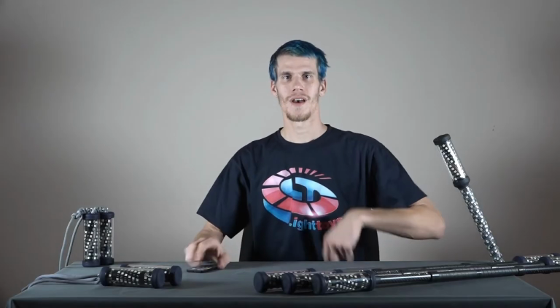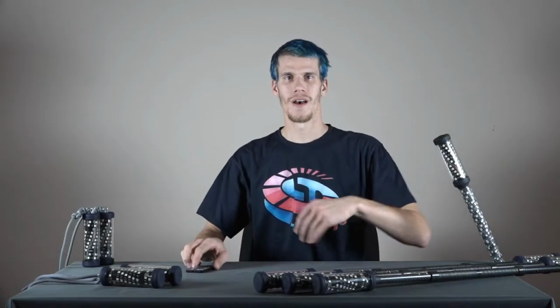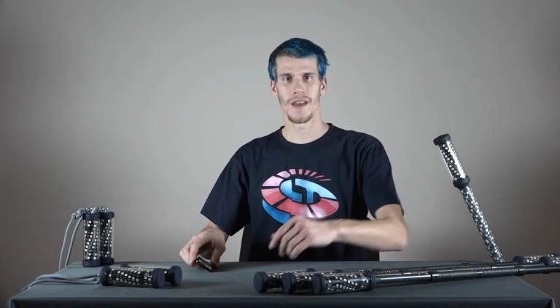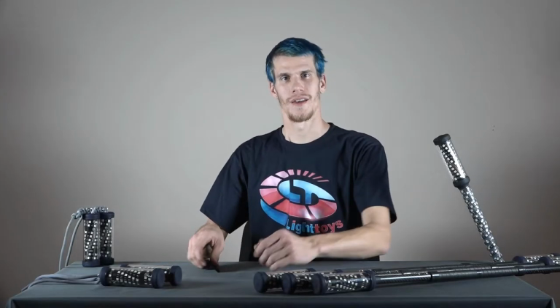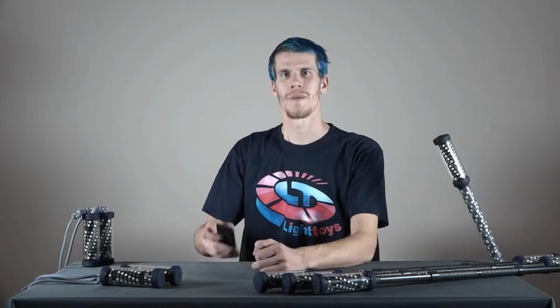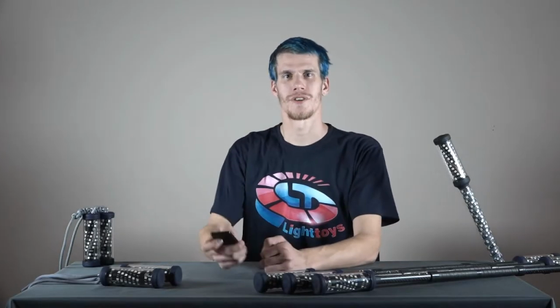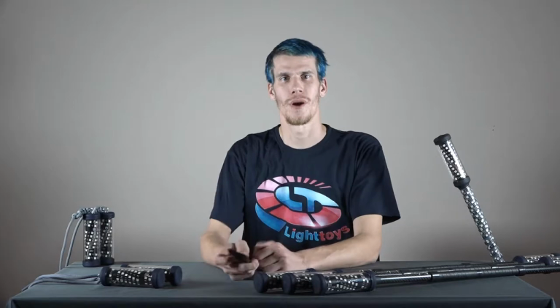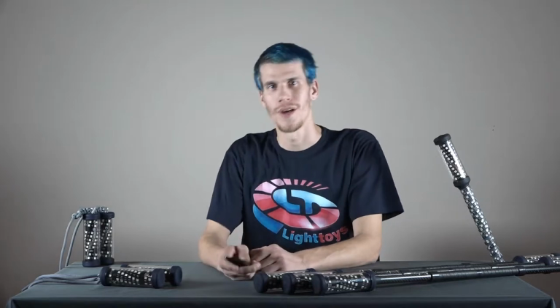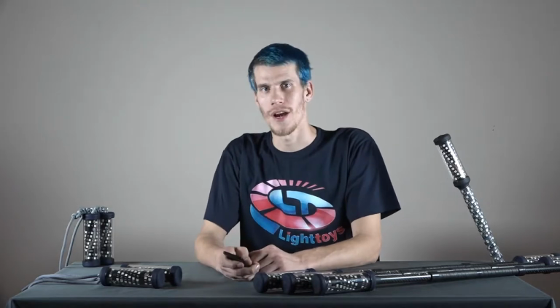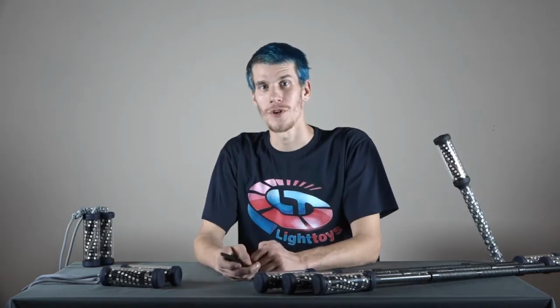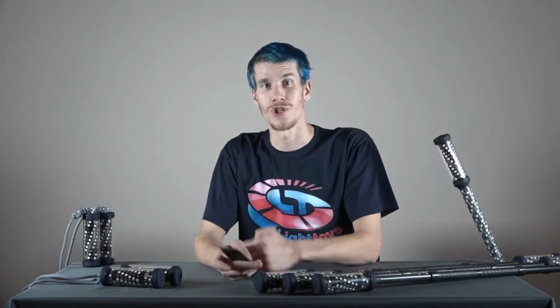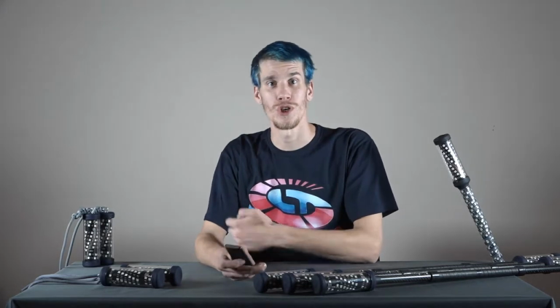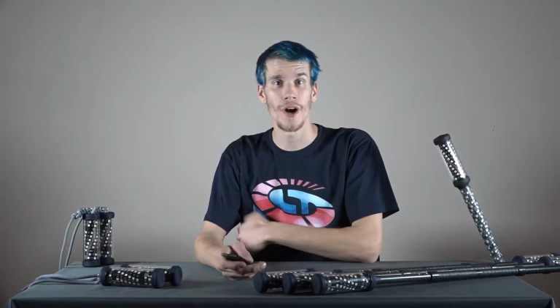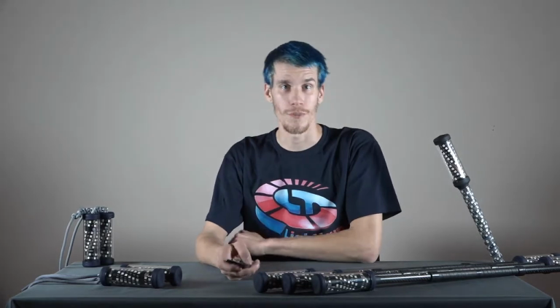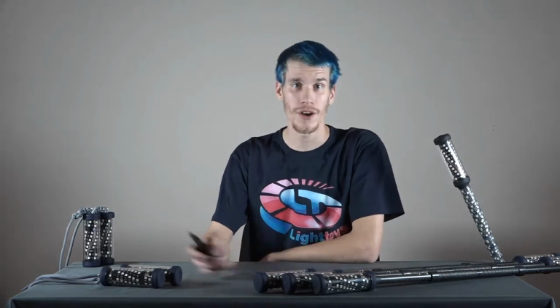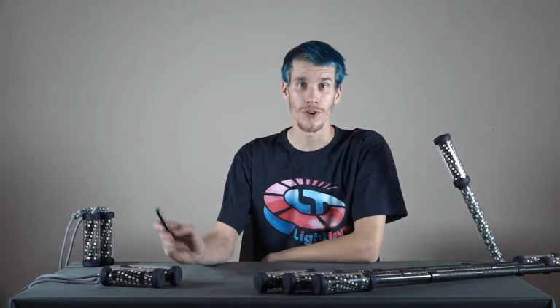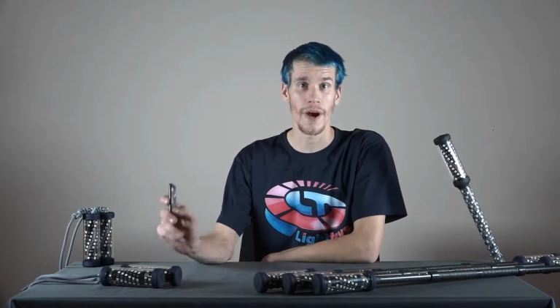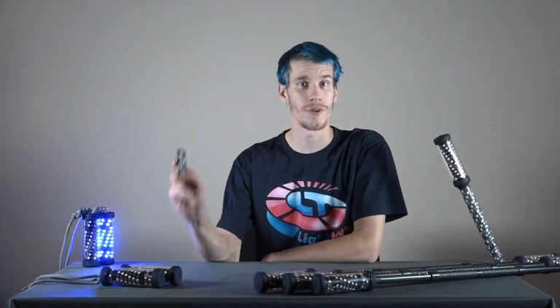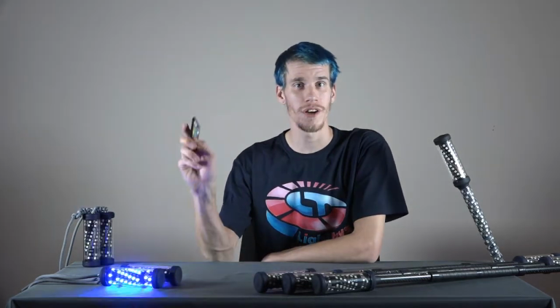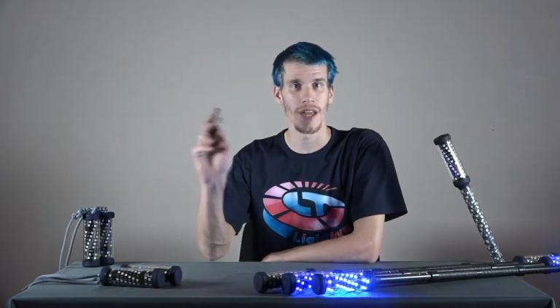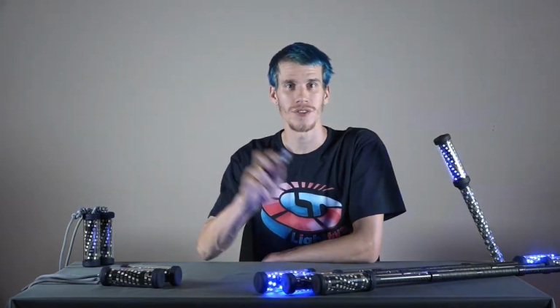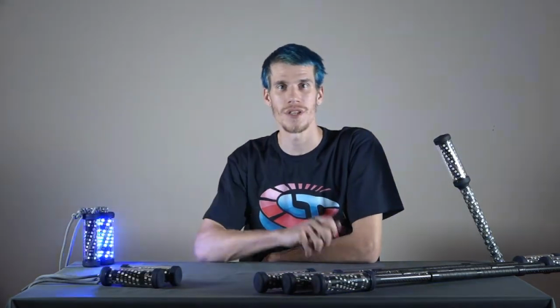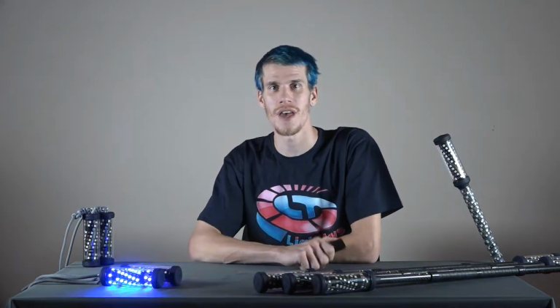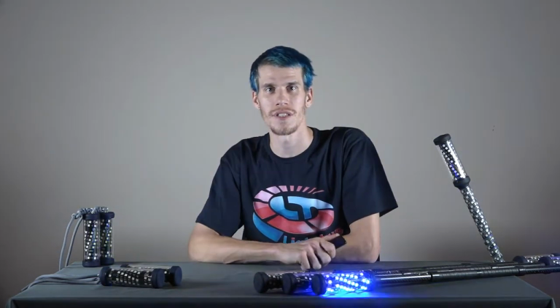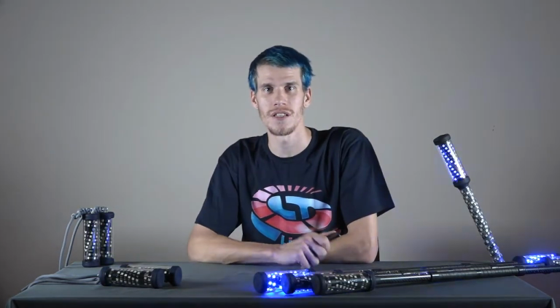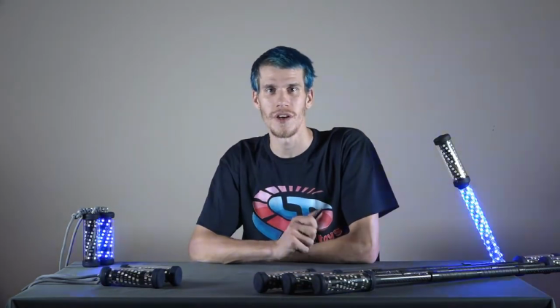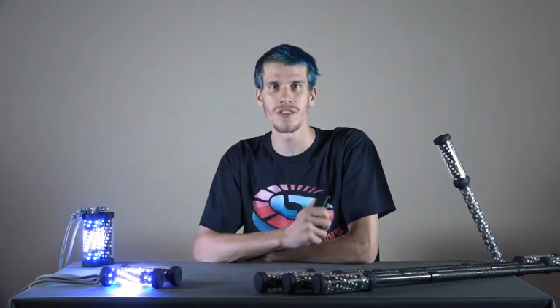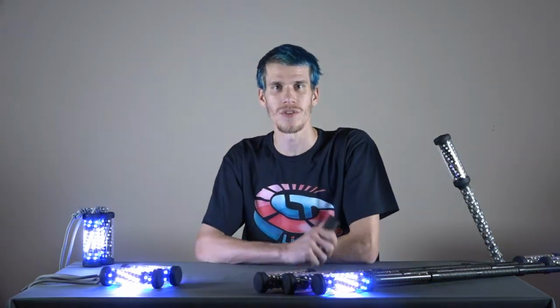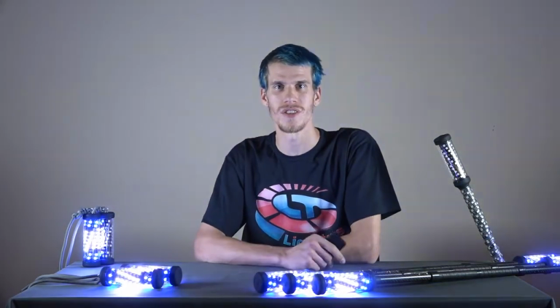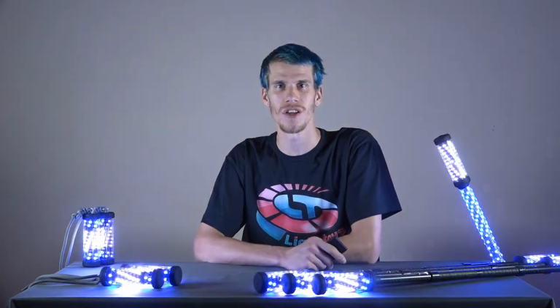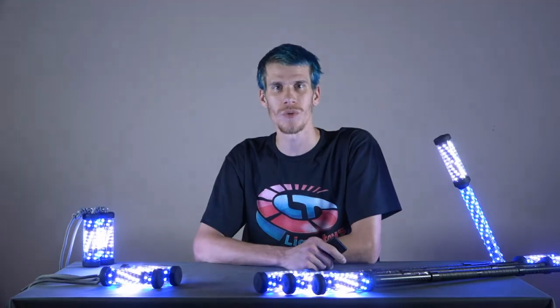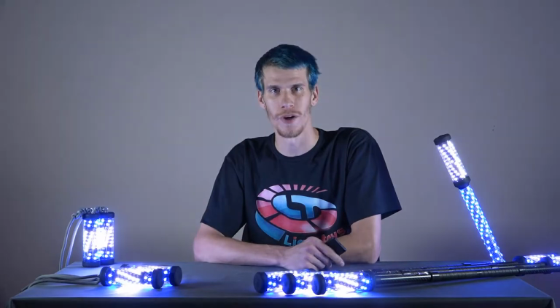Hi, I'm Xero, and I'm going to show you how to pair your Pyroterra Light Toys FT devices to a single remote.